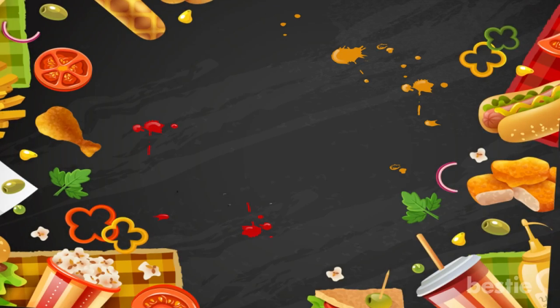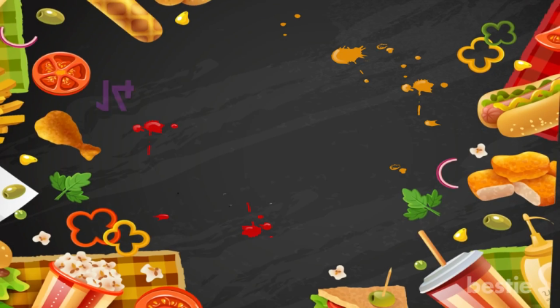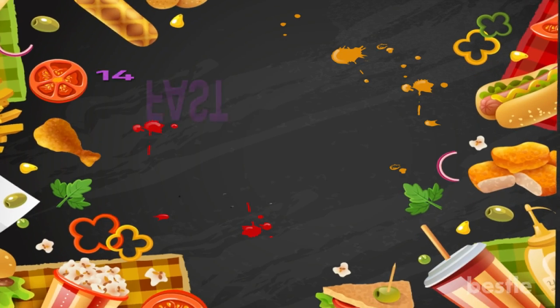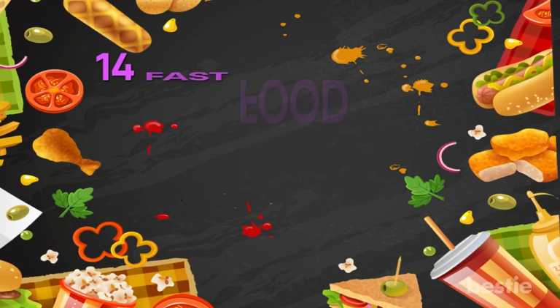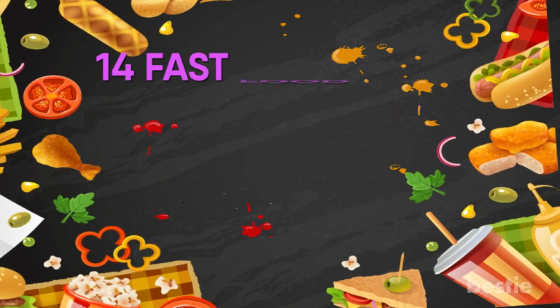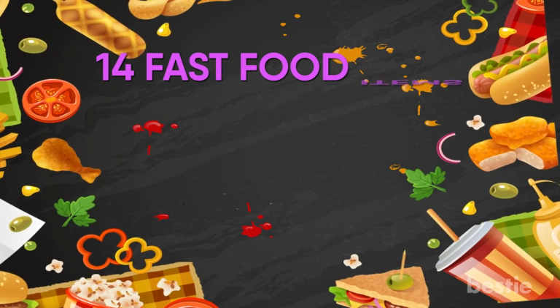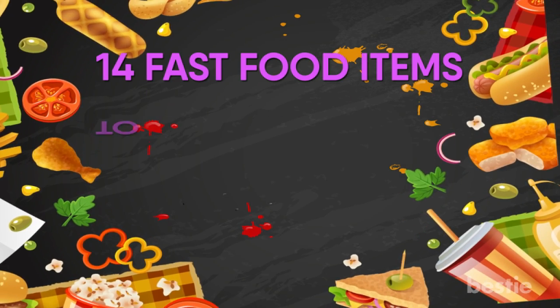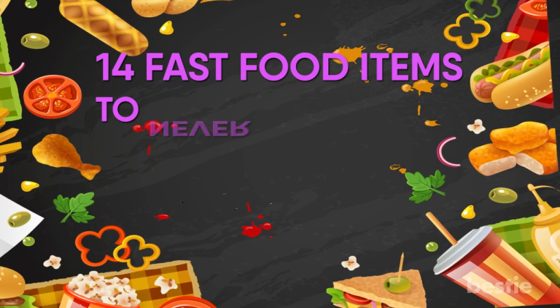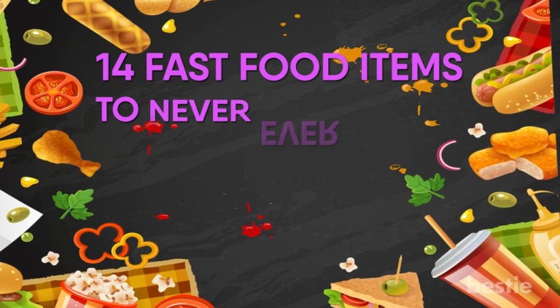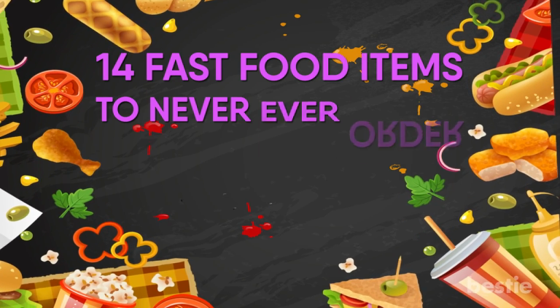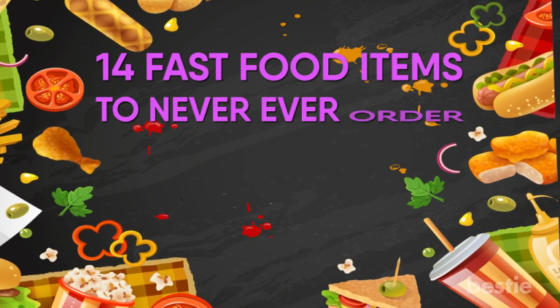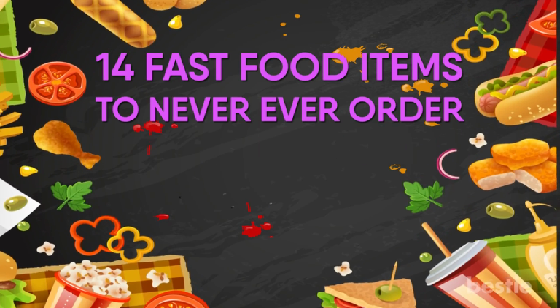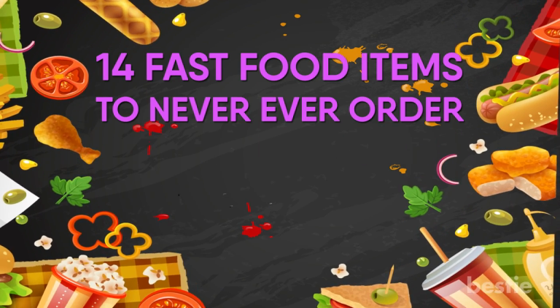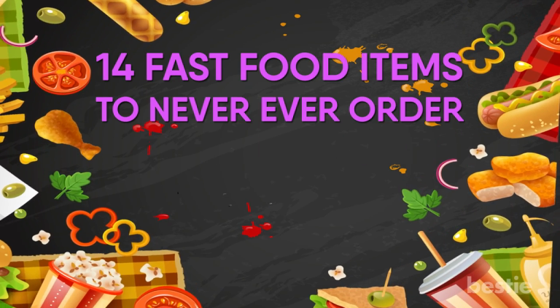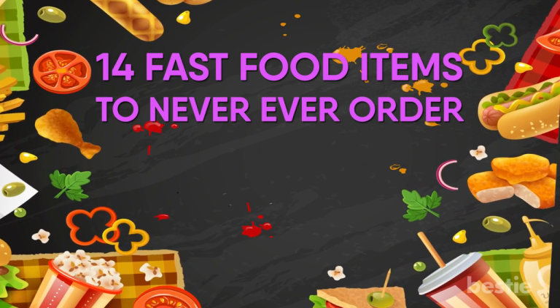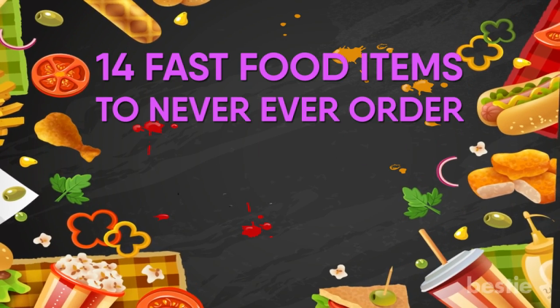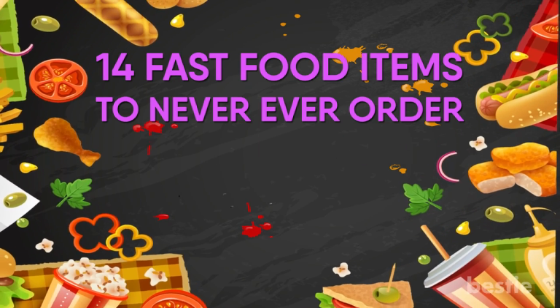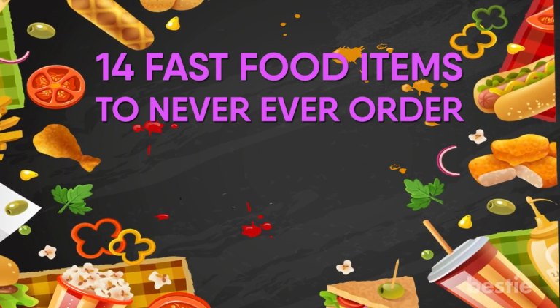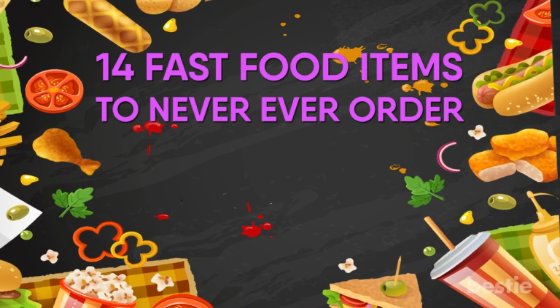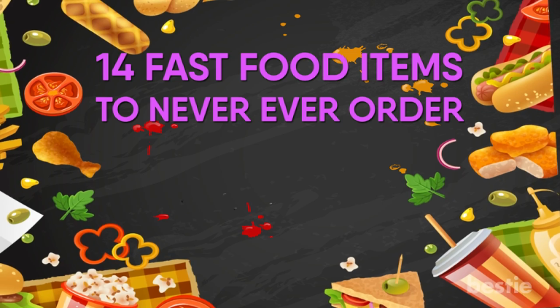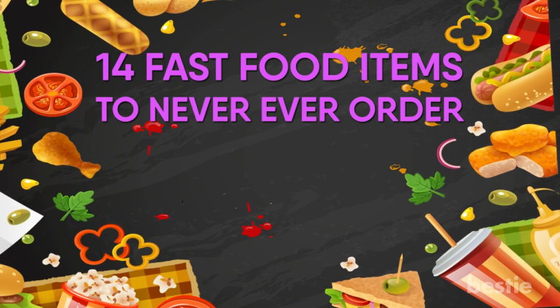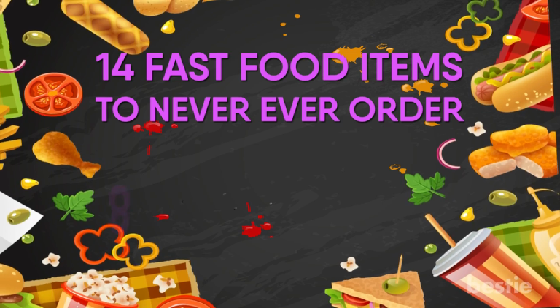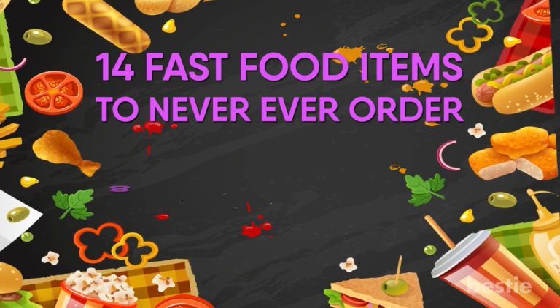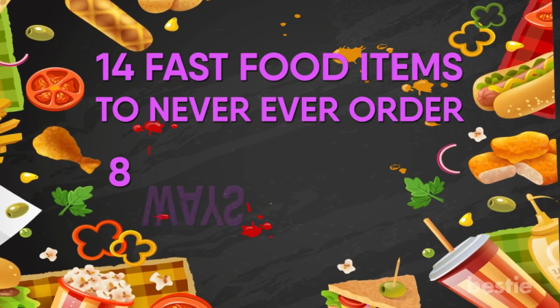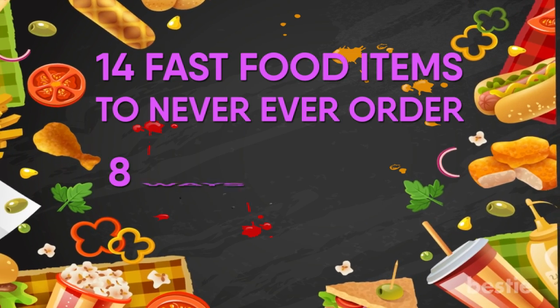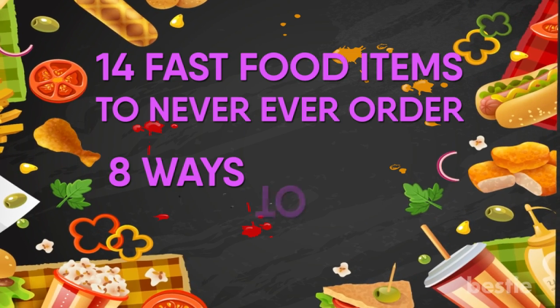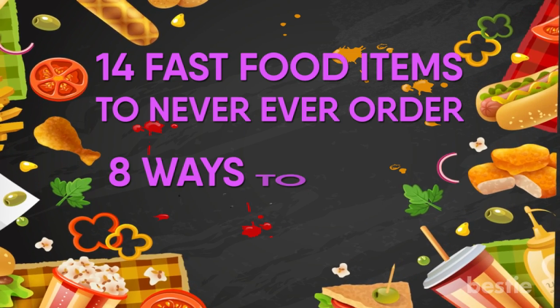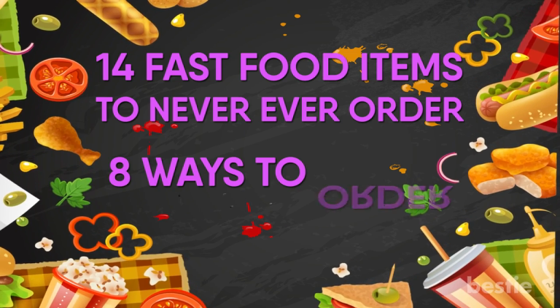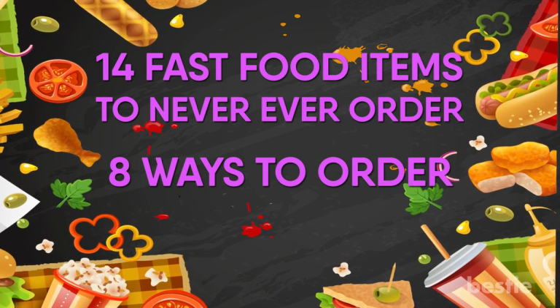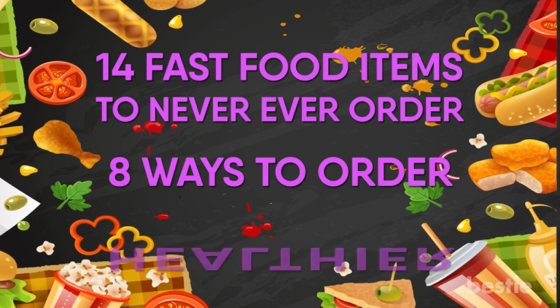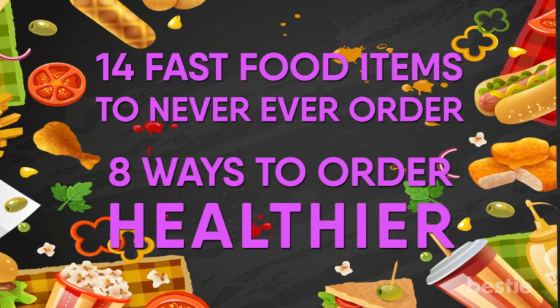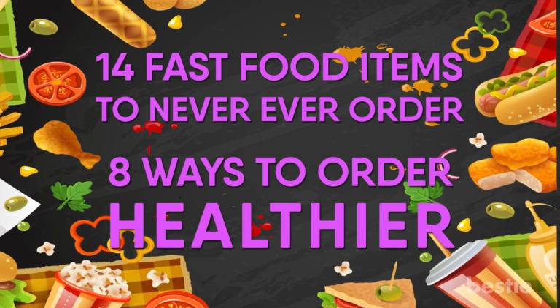14 Fast Food Items to Never Ever Order and 8 Ways to Order Healthier.